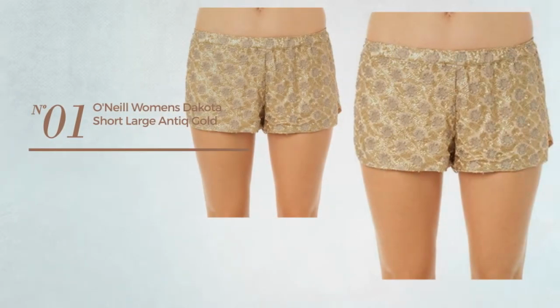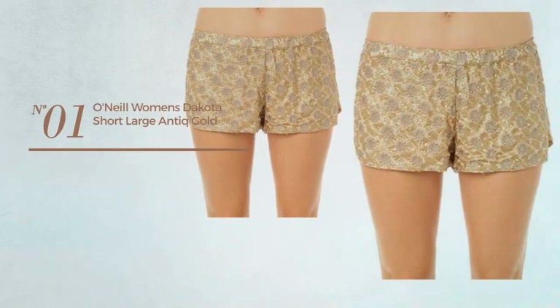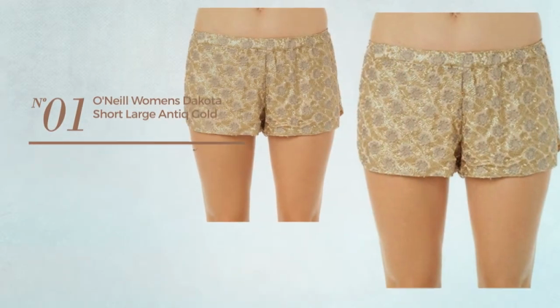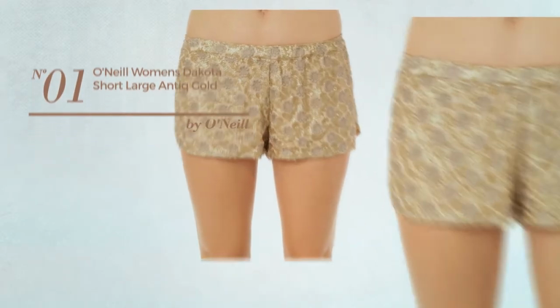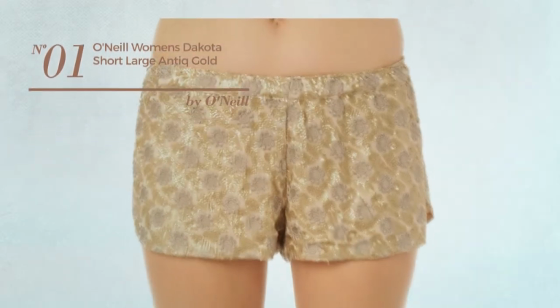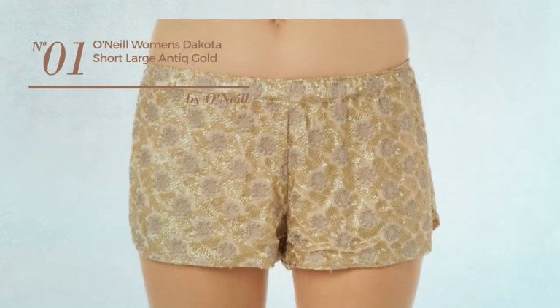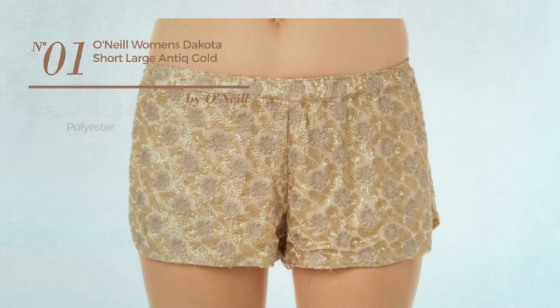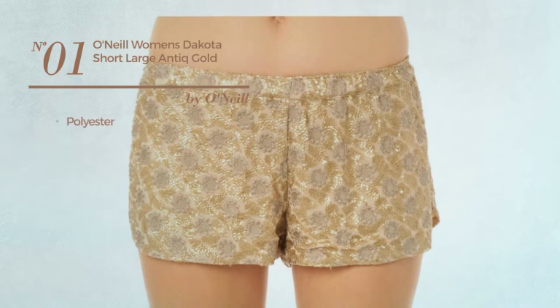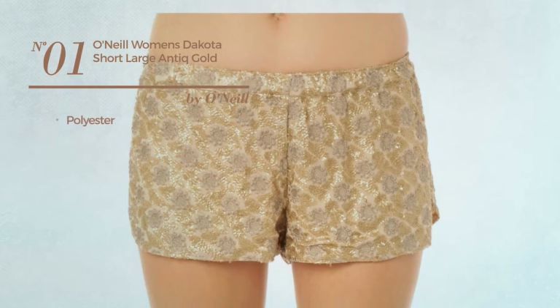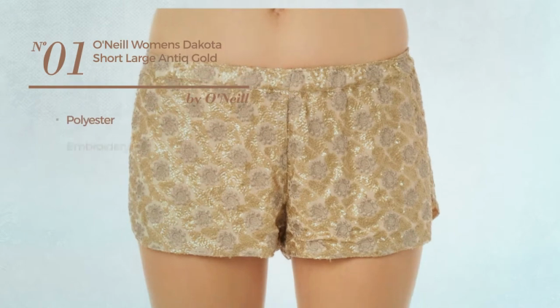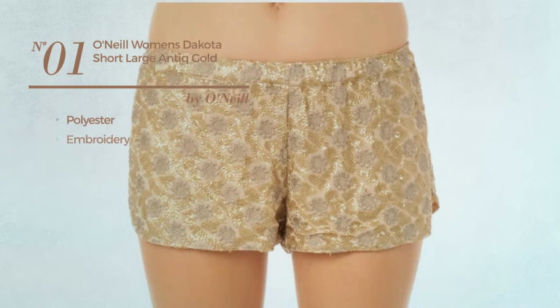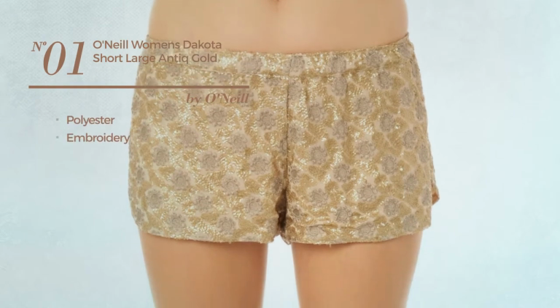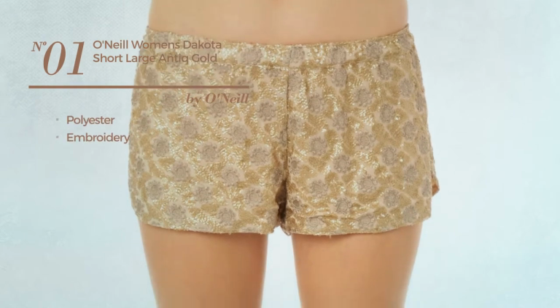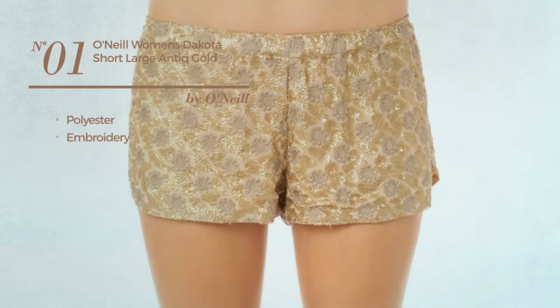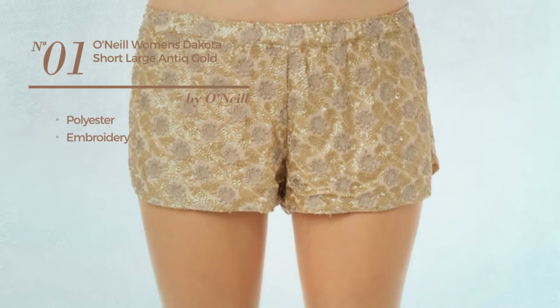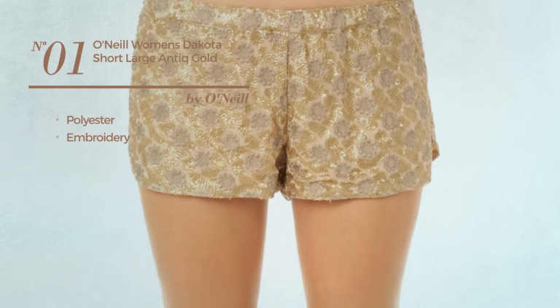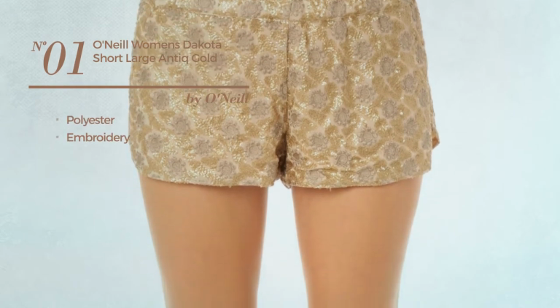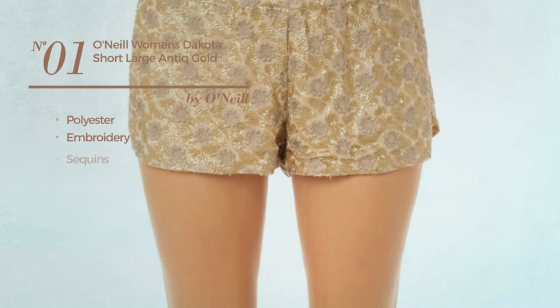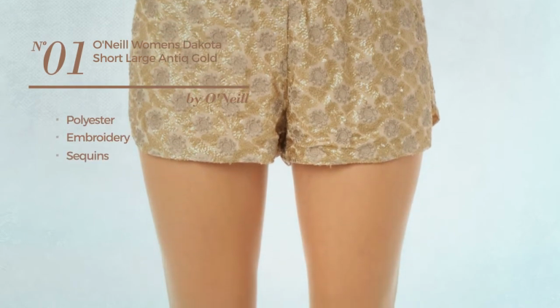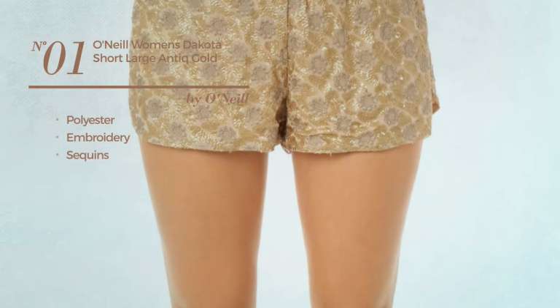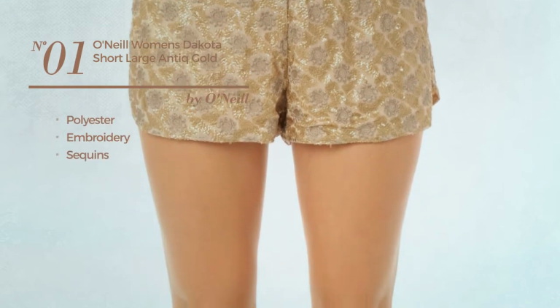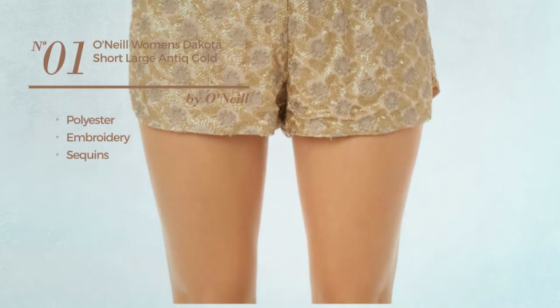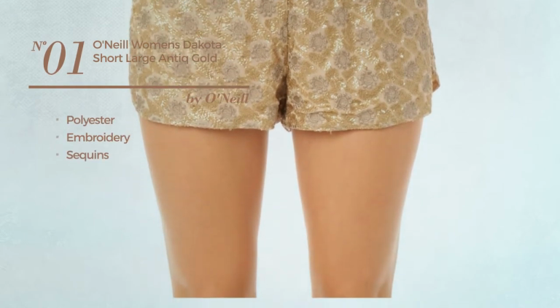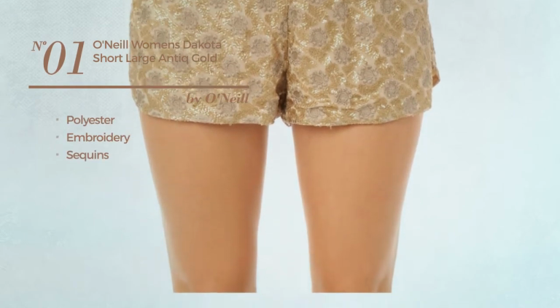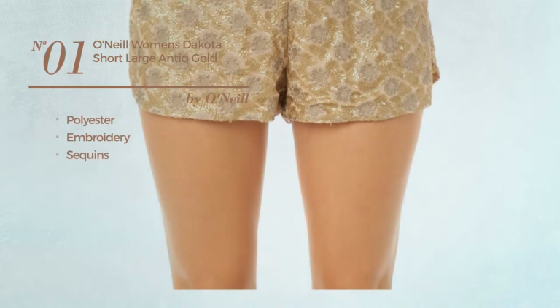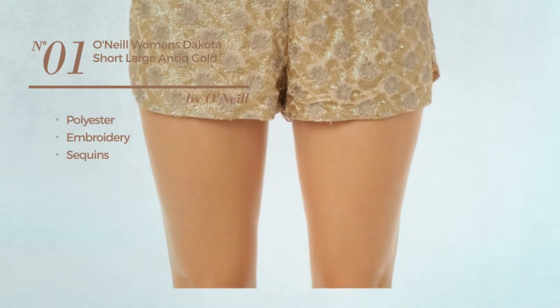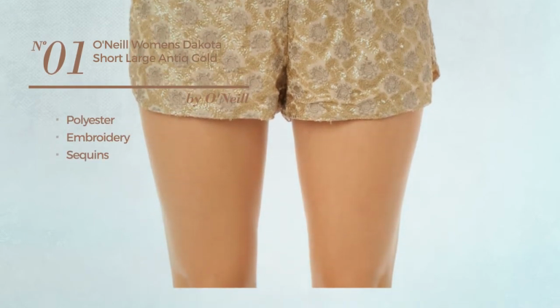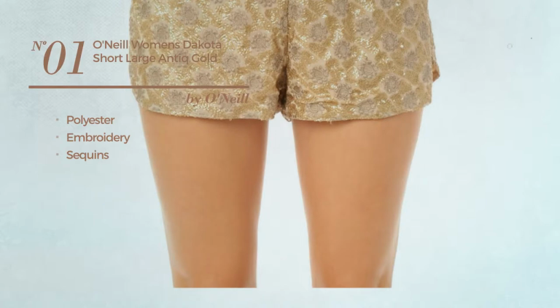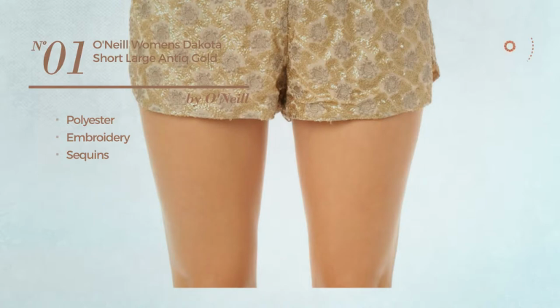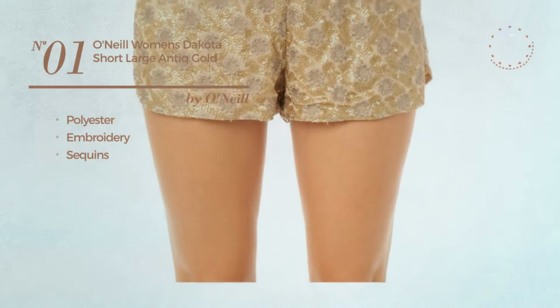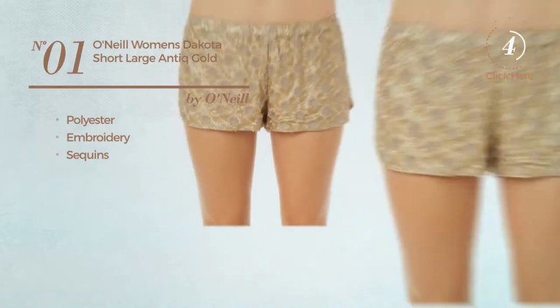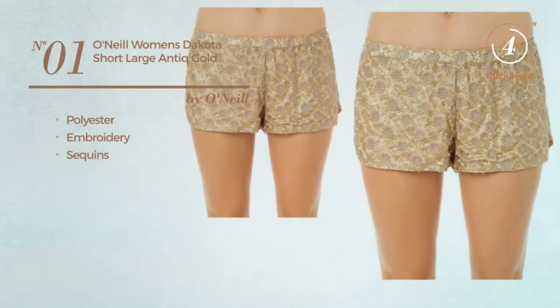Number 1. Produced with polyester, styled with embroidery and decorated with sequins. Available only in gold color.